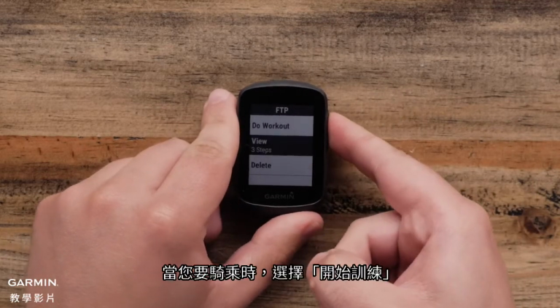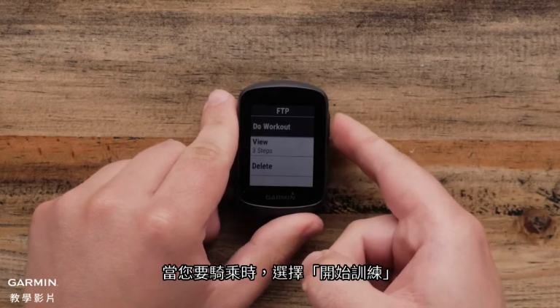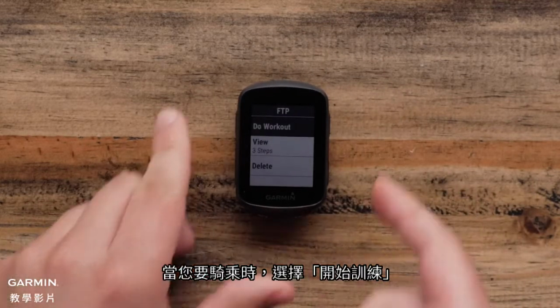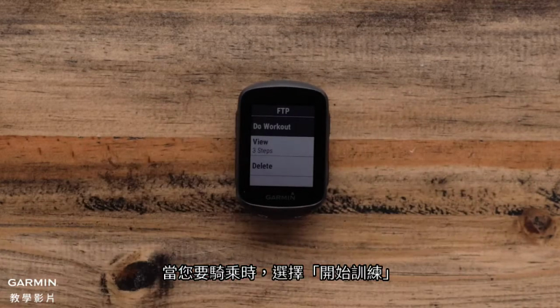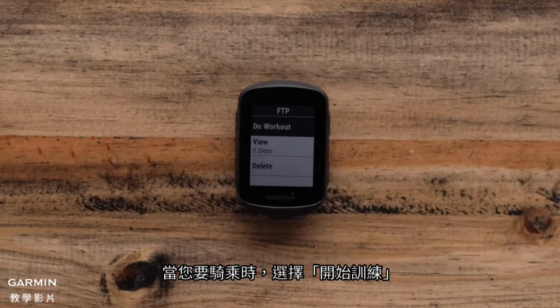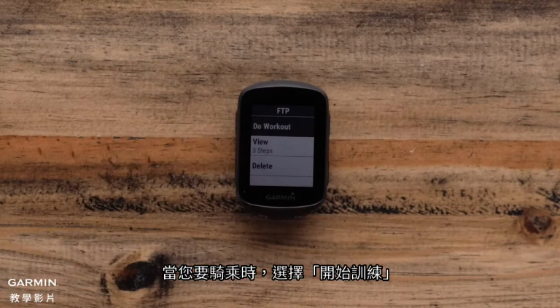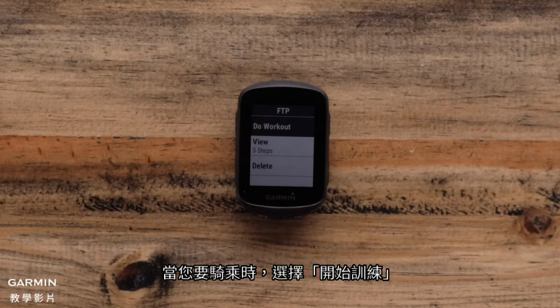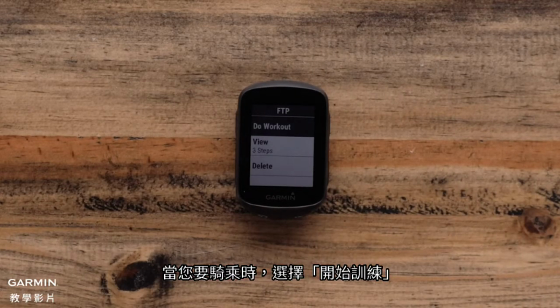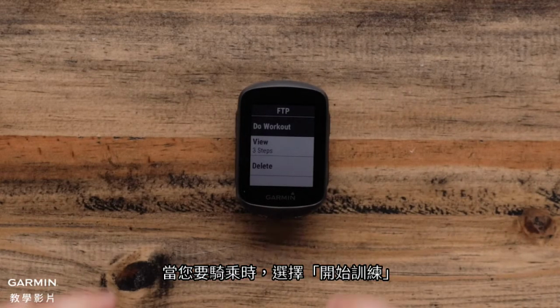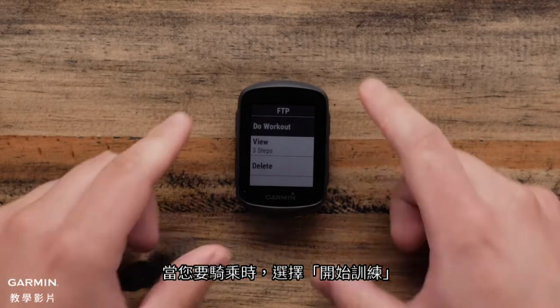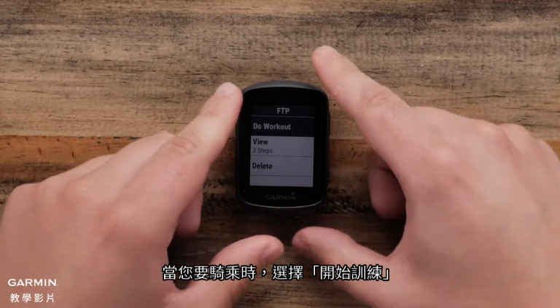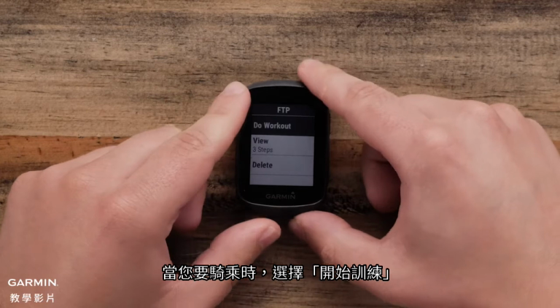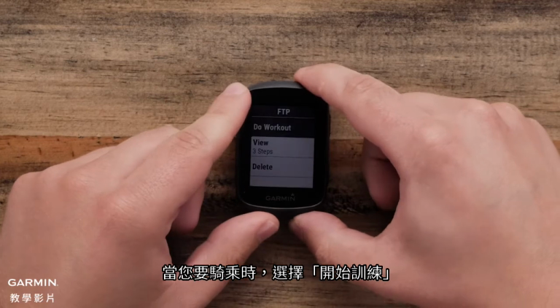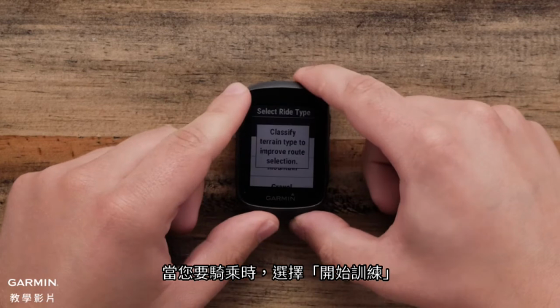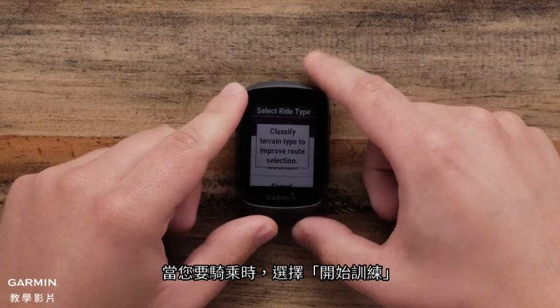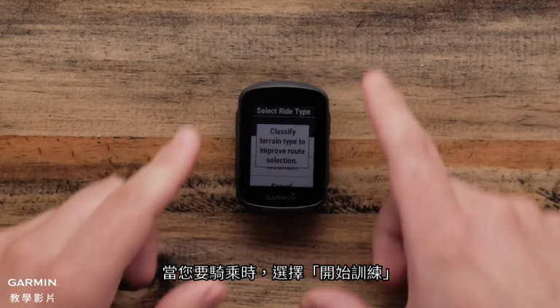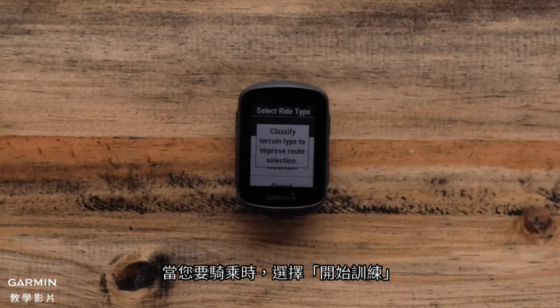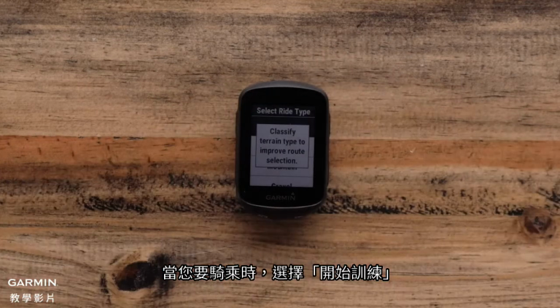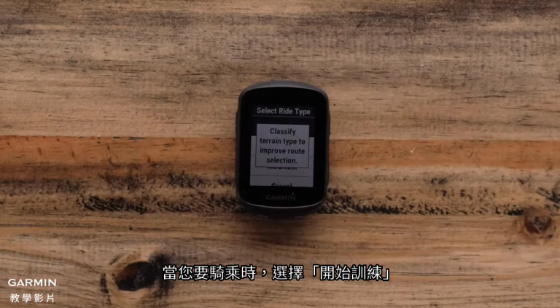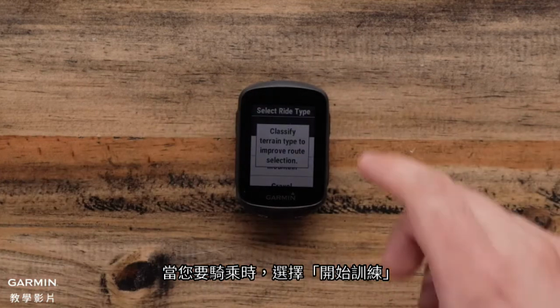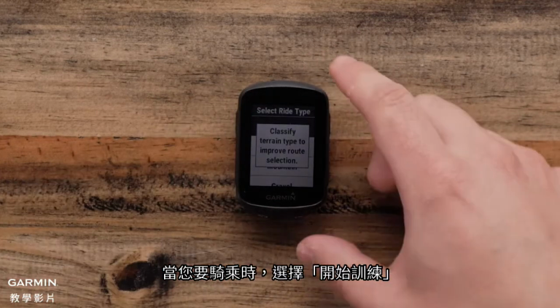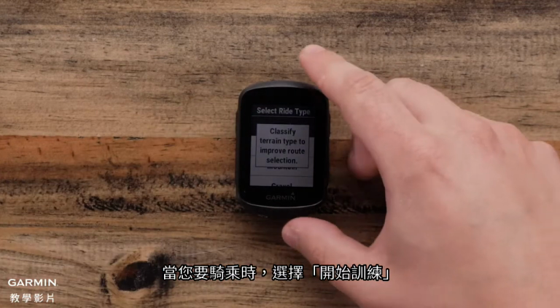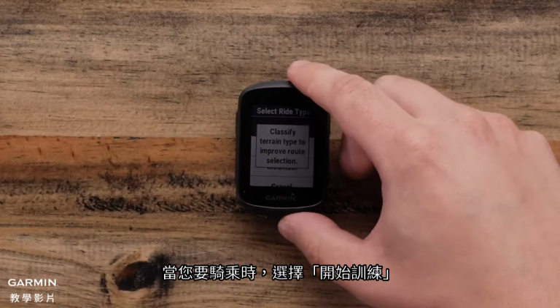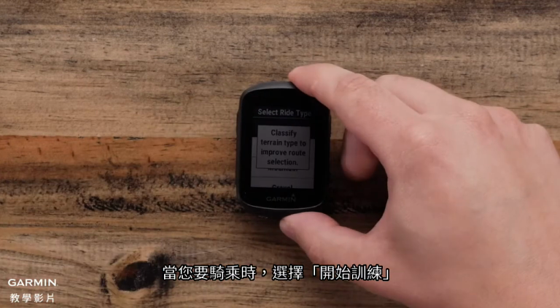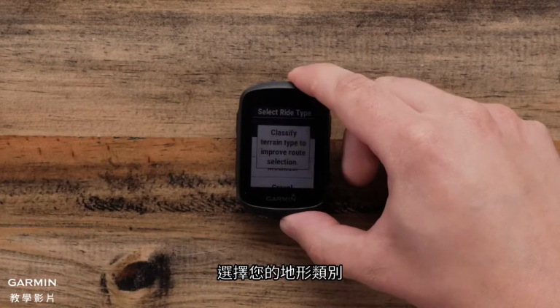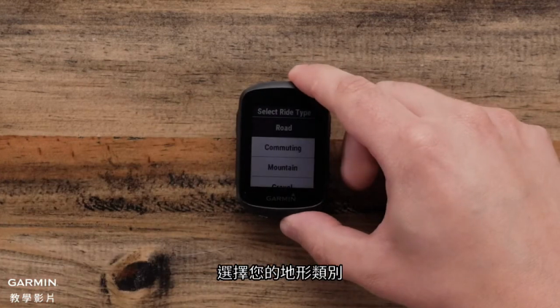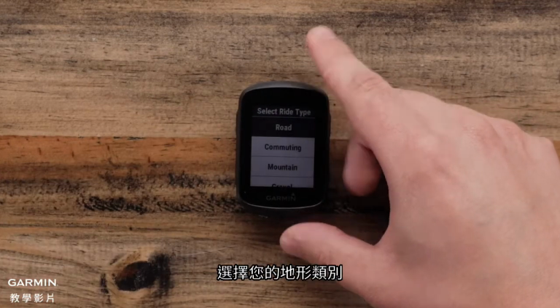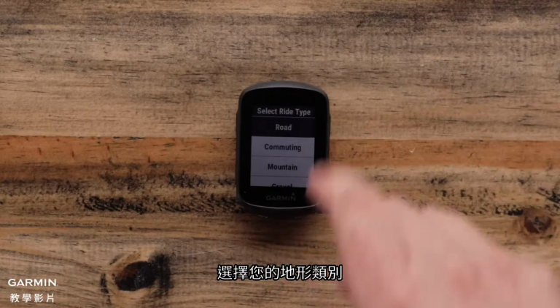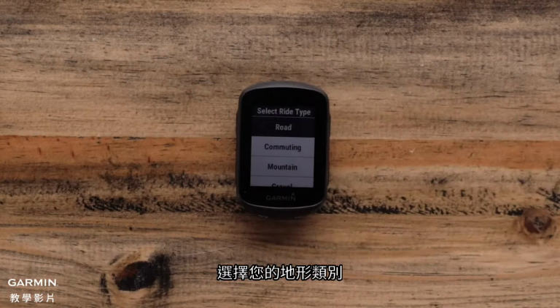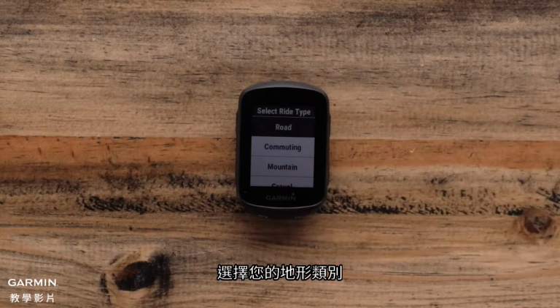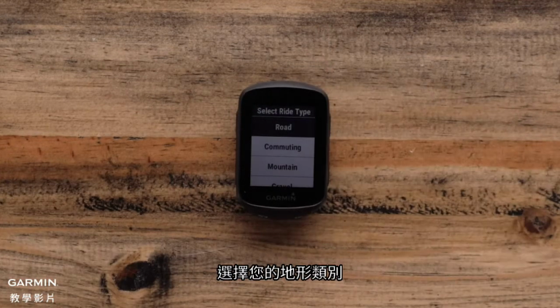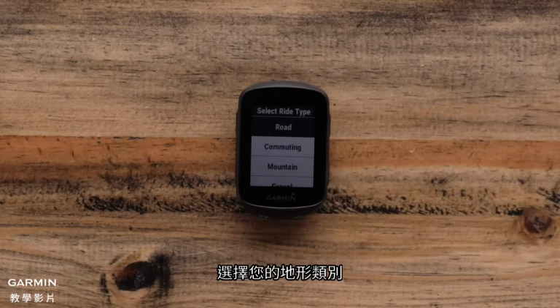Select Do Workout when you are ready to ride. Select your terrain type.